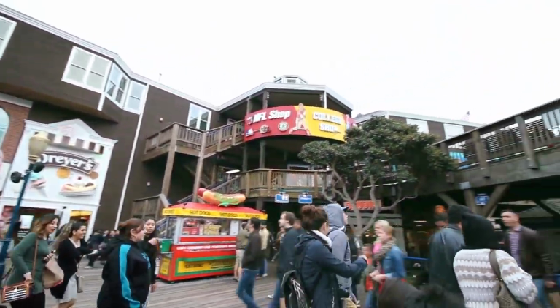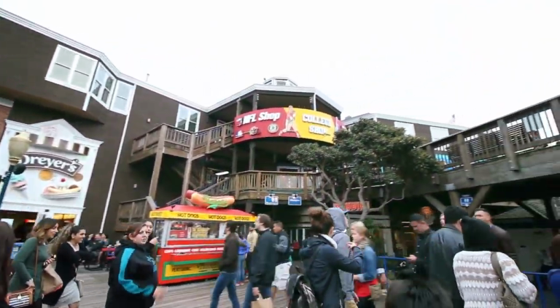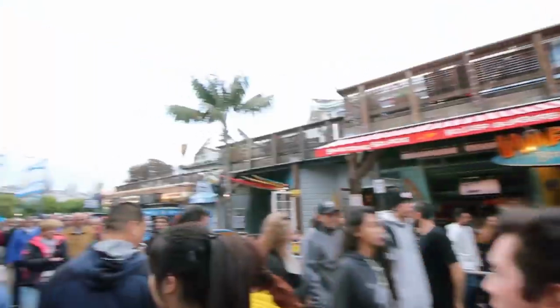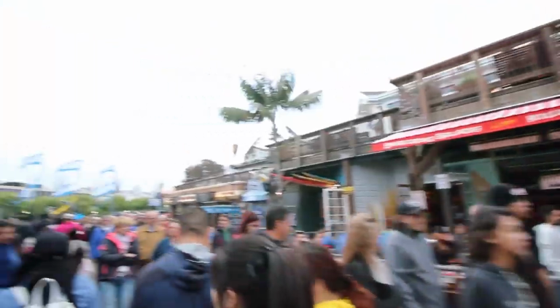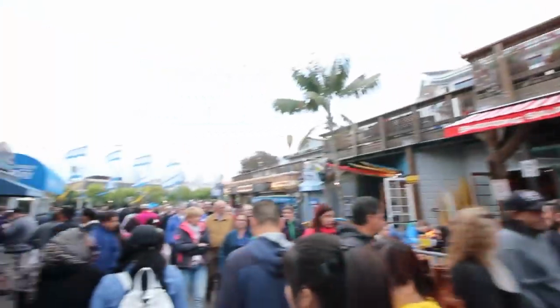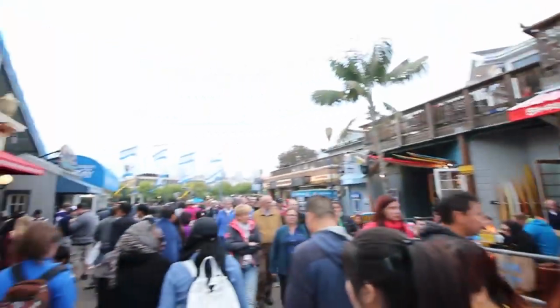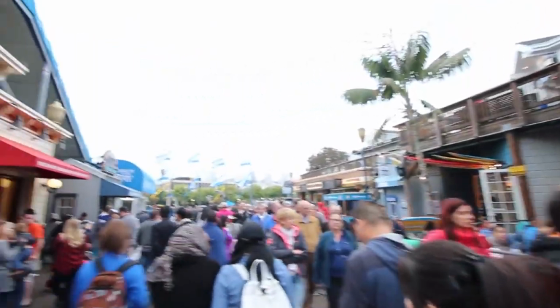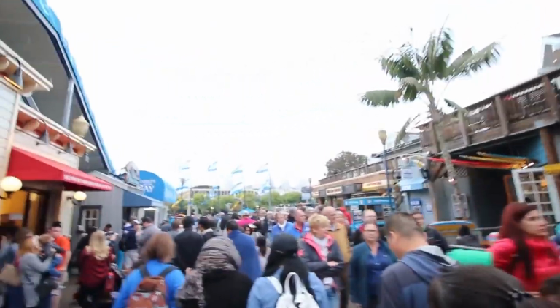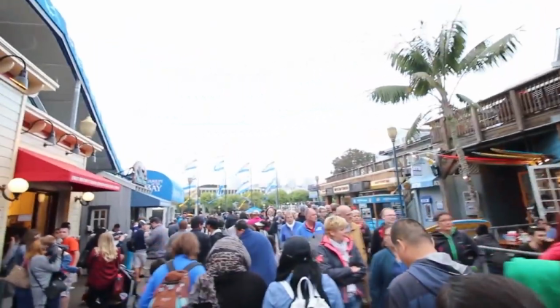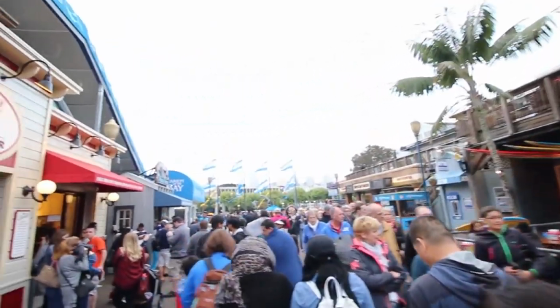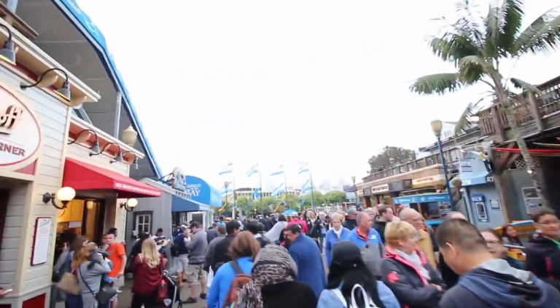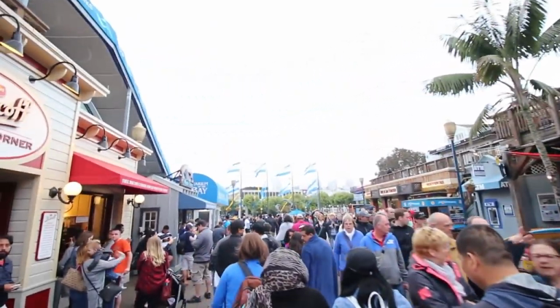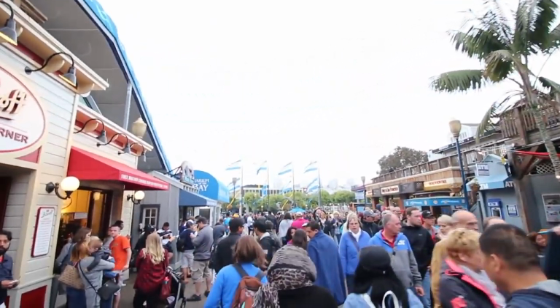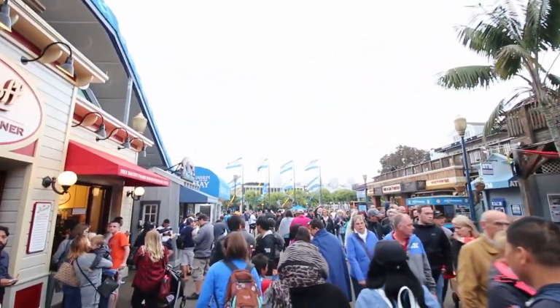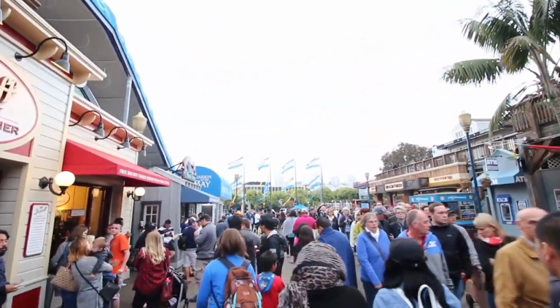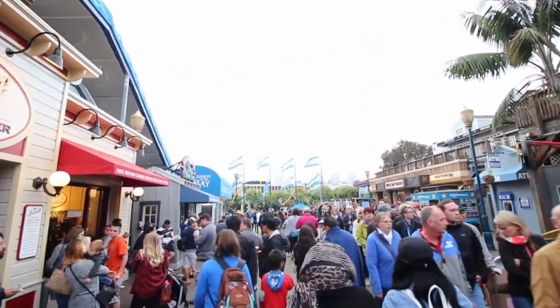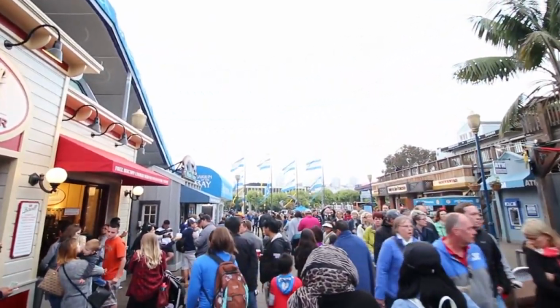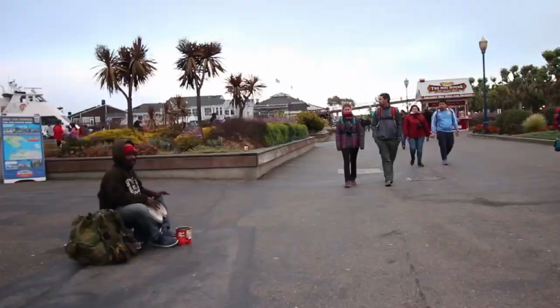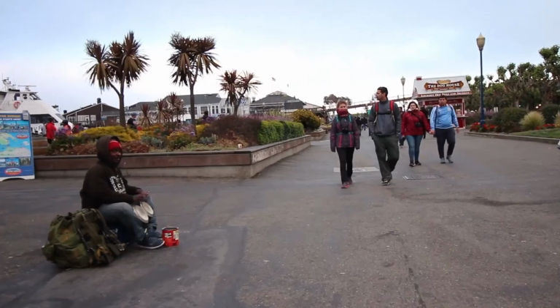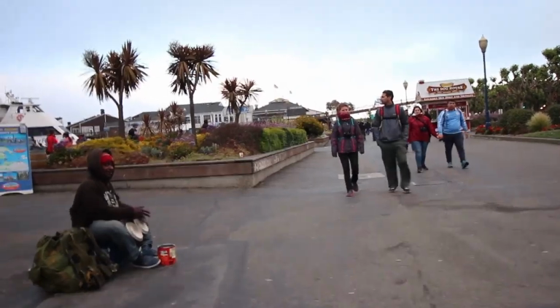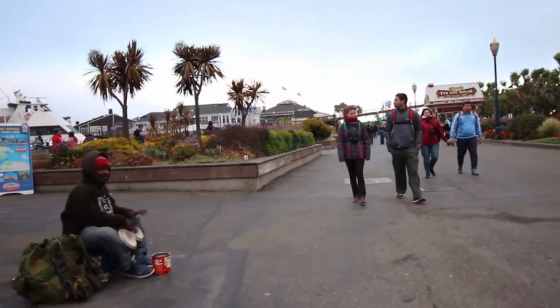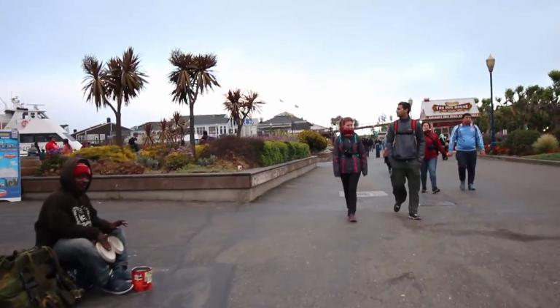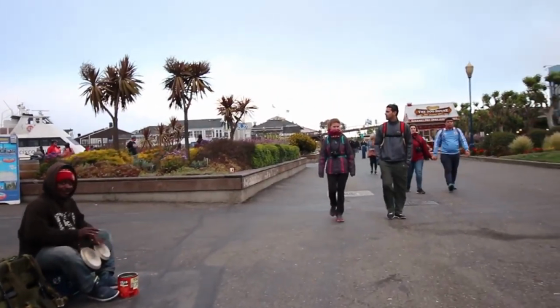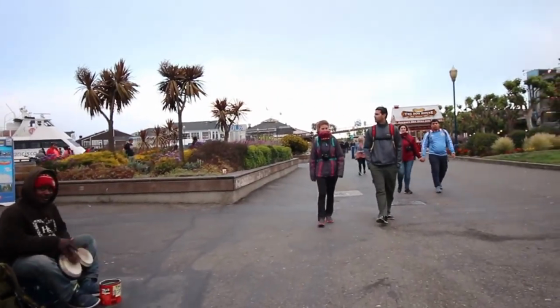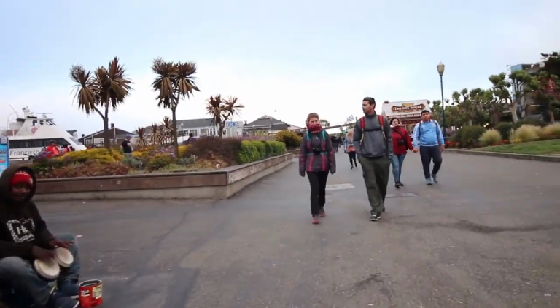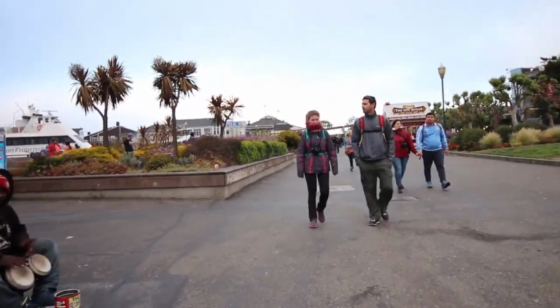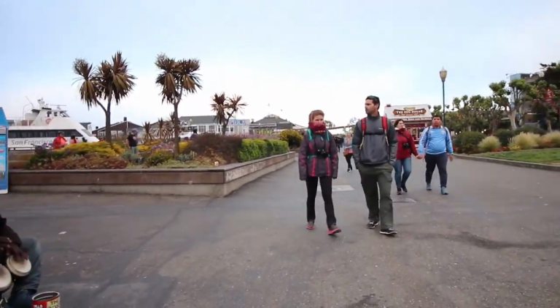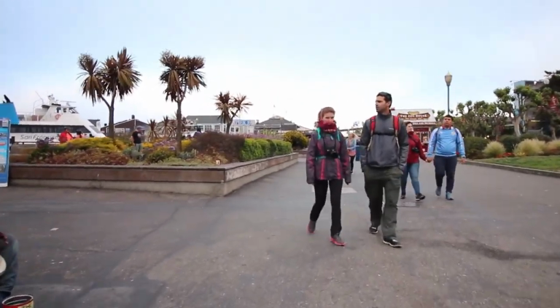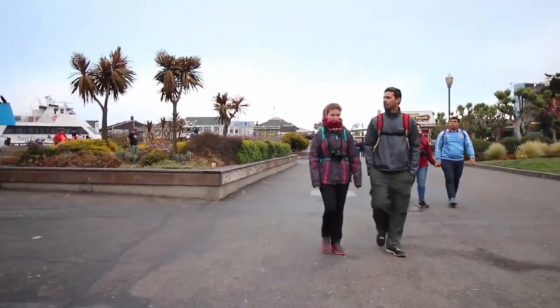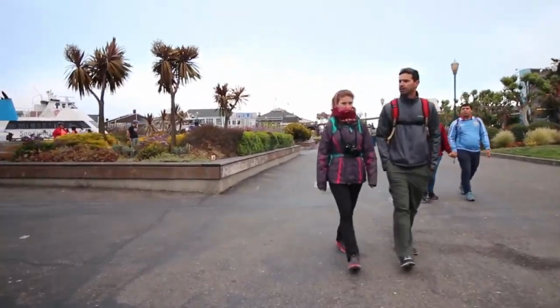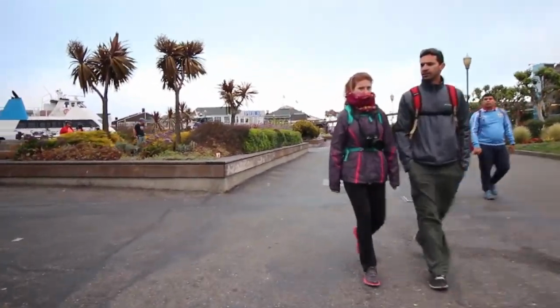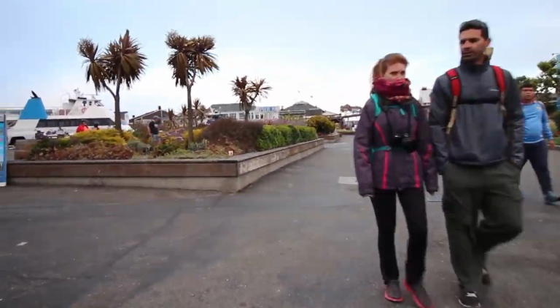To finish the day we headed off back to our hotel by the Ferry Building and managed to get some beautiful photos of the bay bridge at sunset.